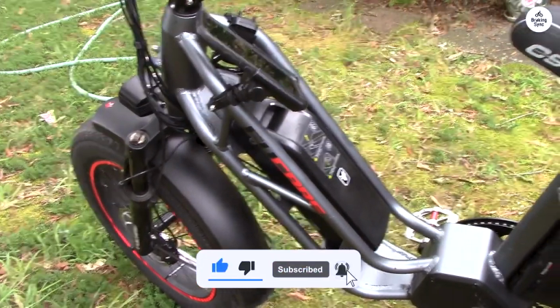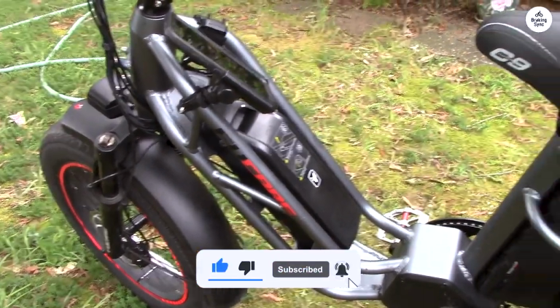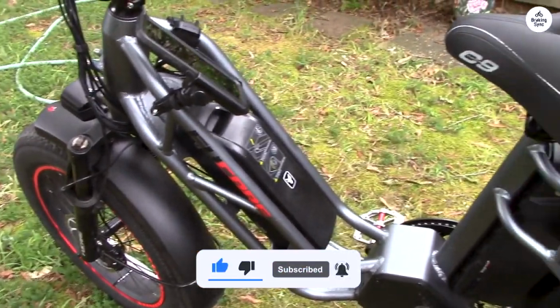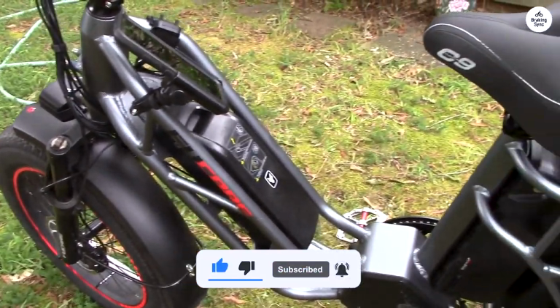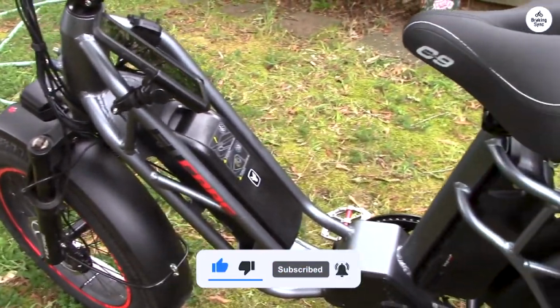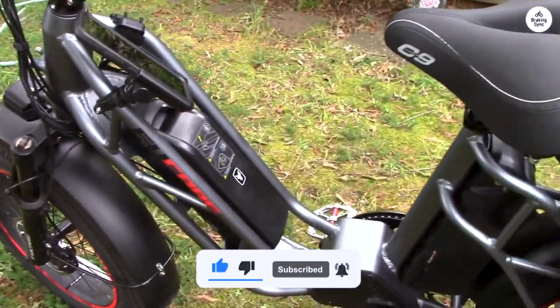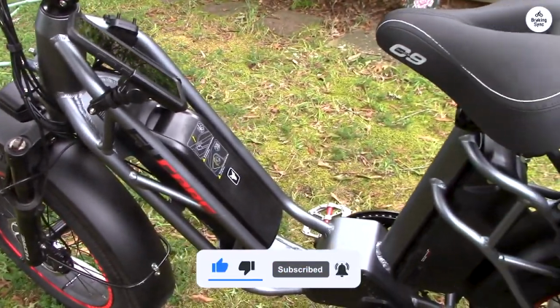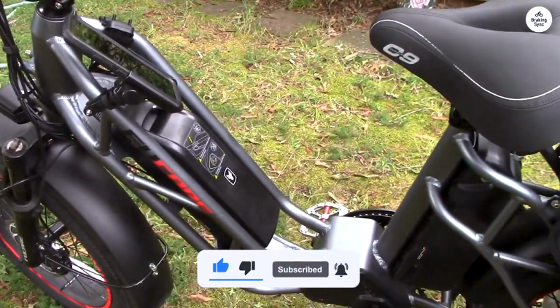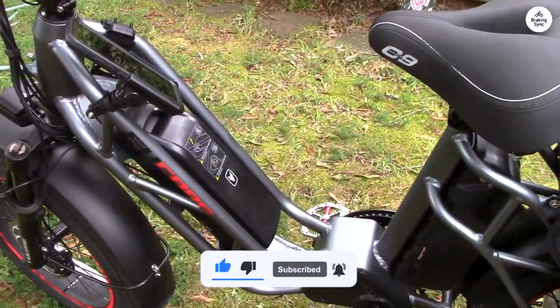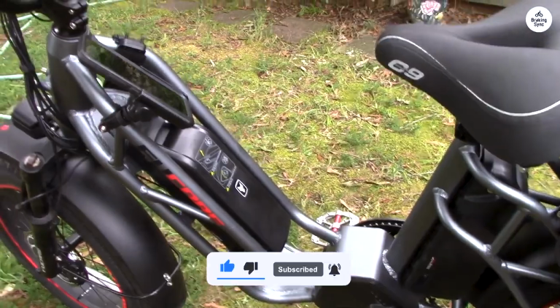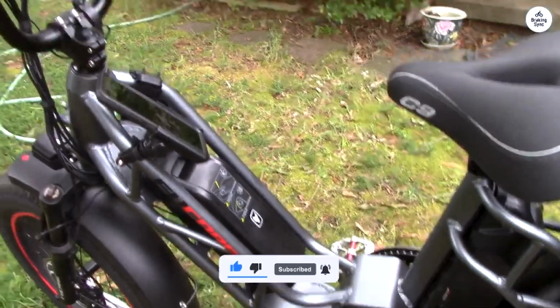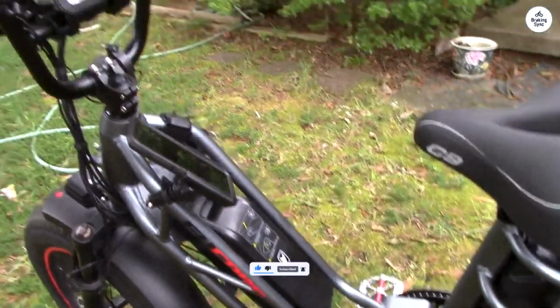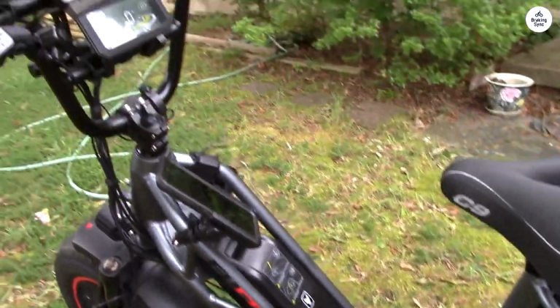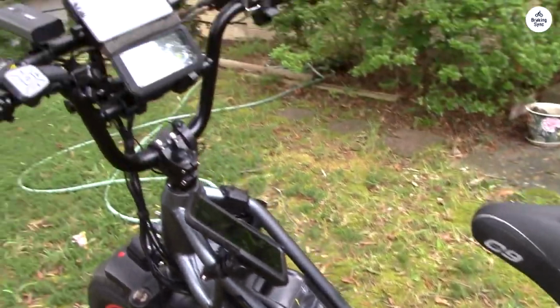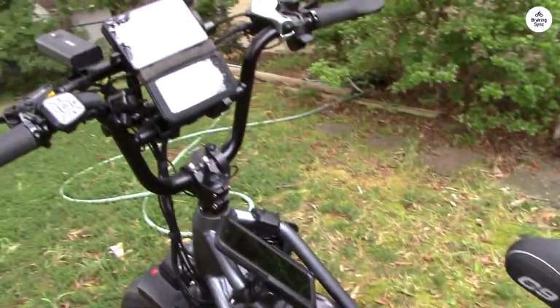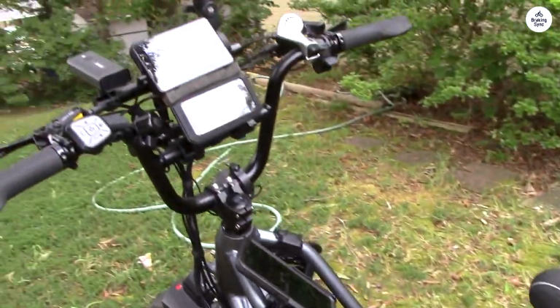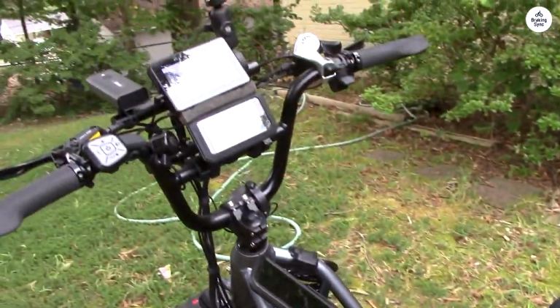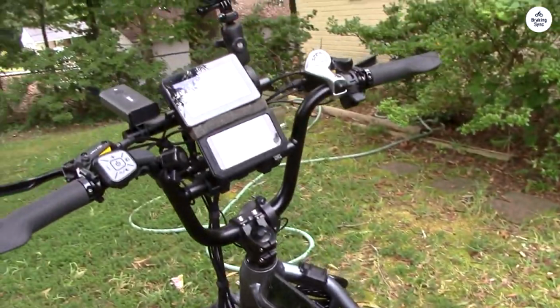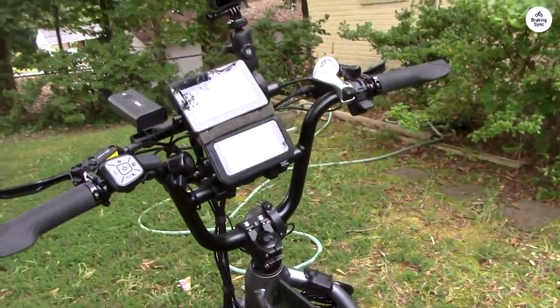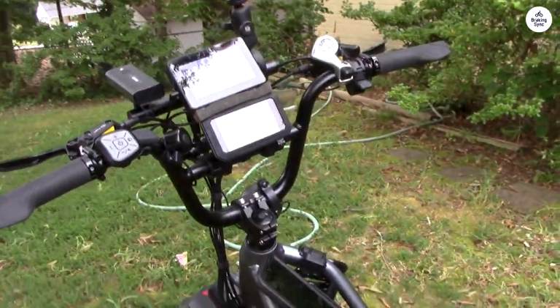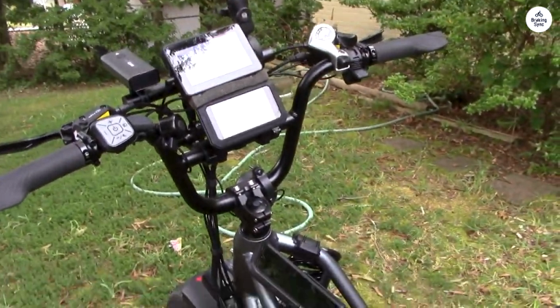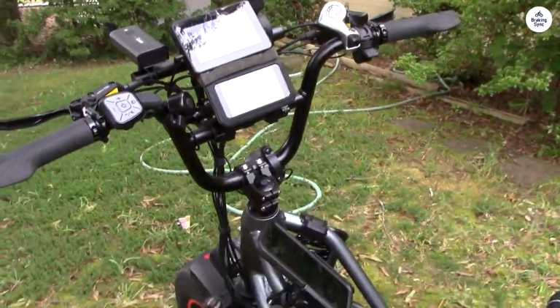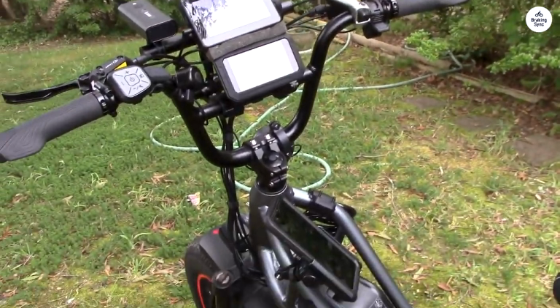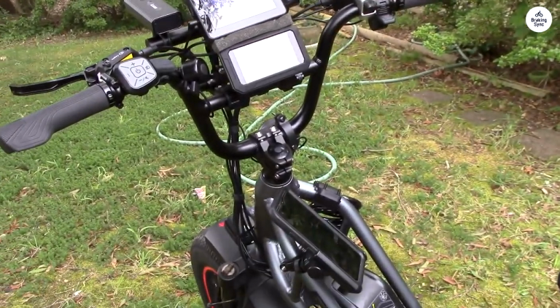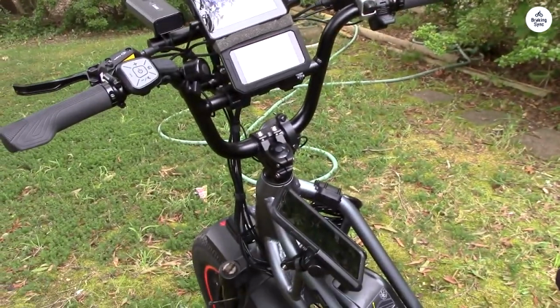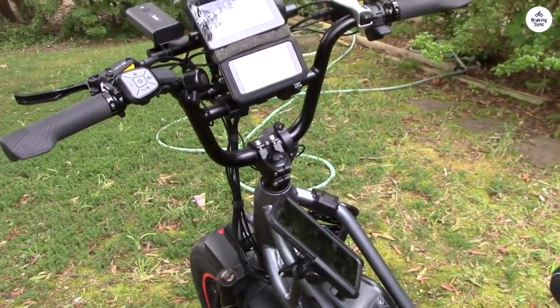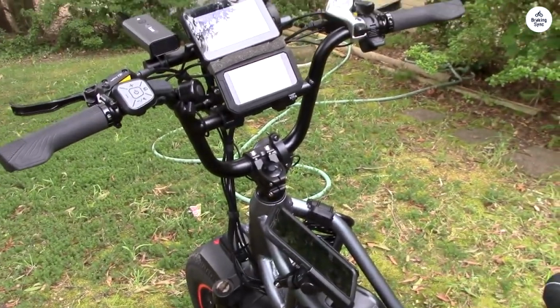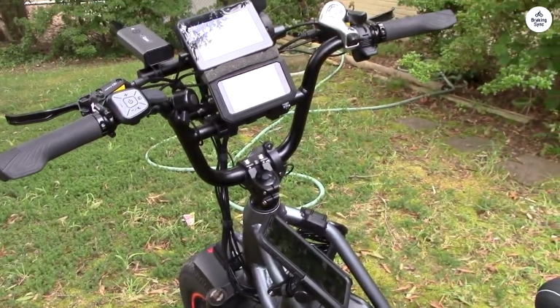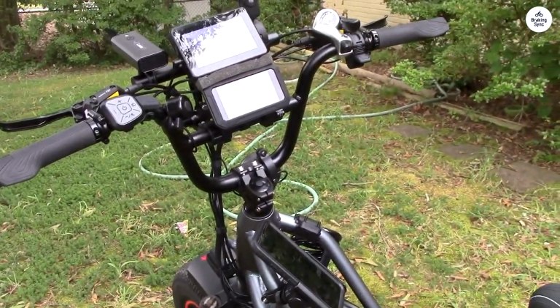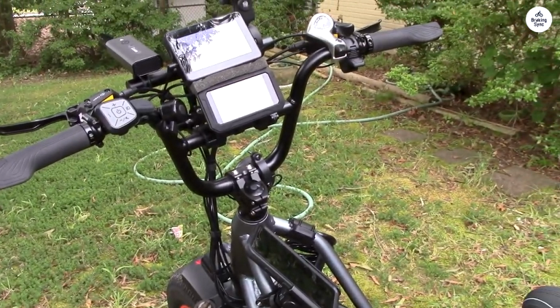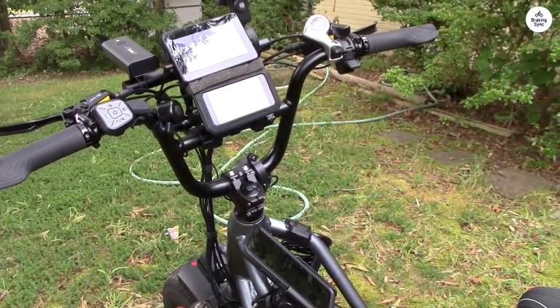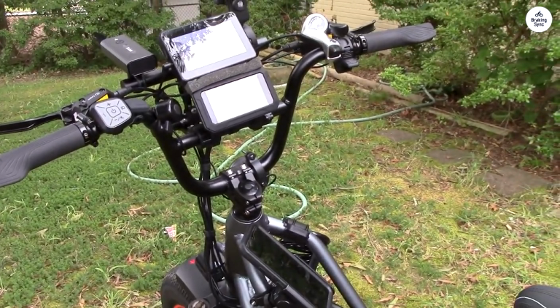We have purchased many accessories for this bike: side mirrors, an iPhone holder, and better, brighter lights. They all fit nice and cozy.